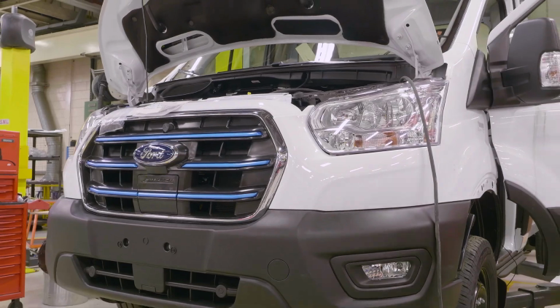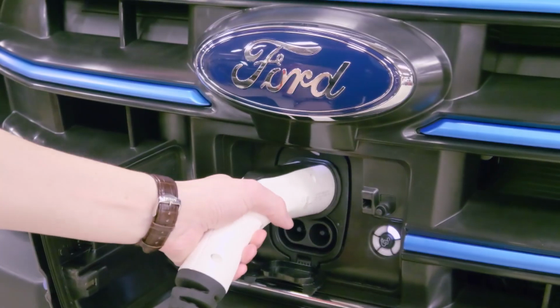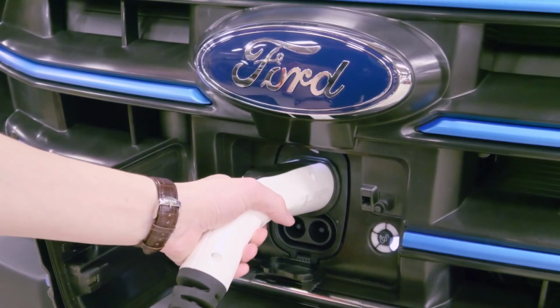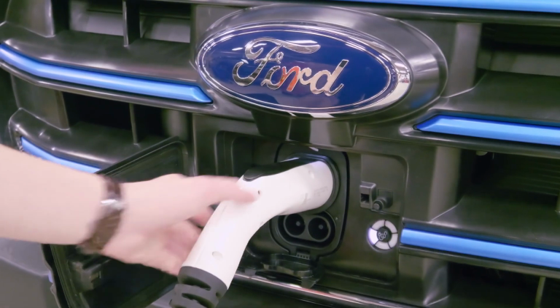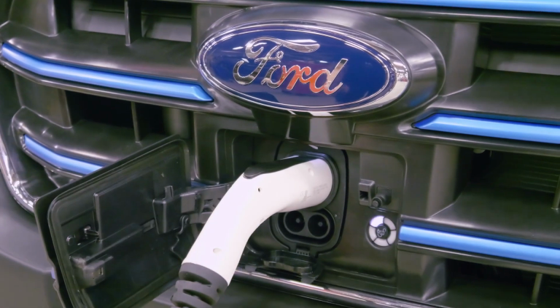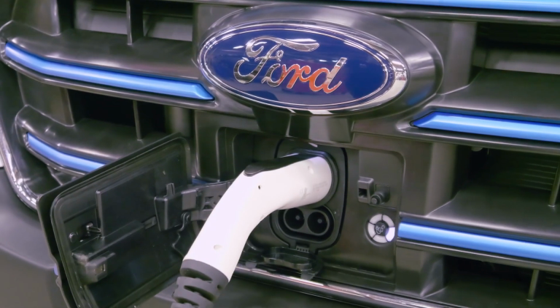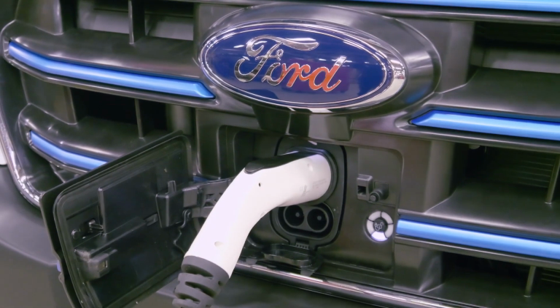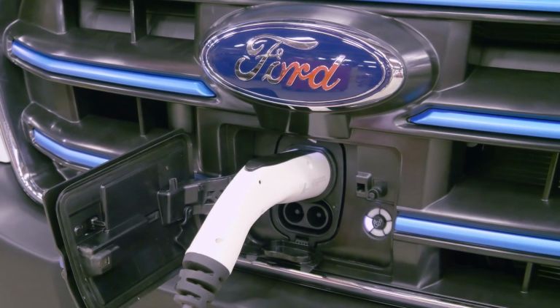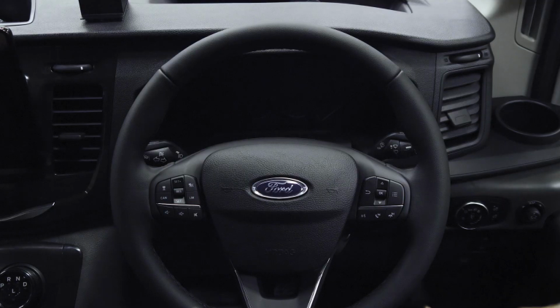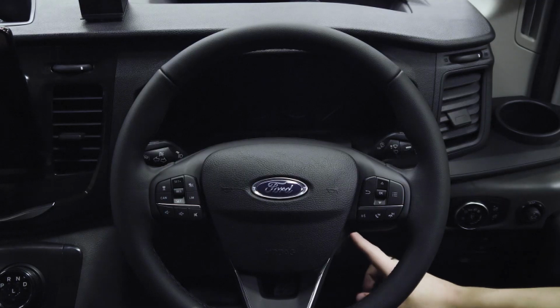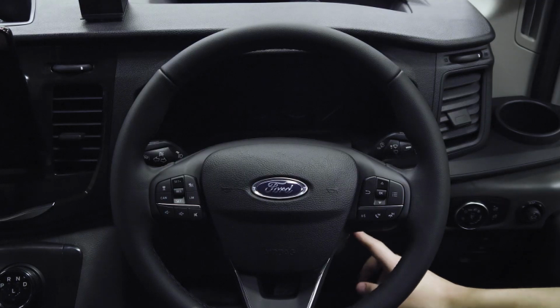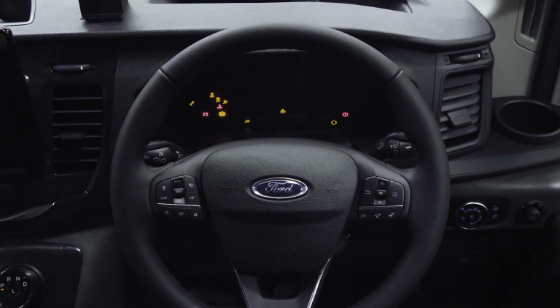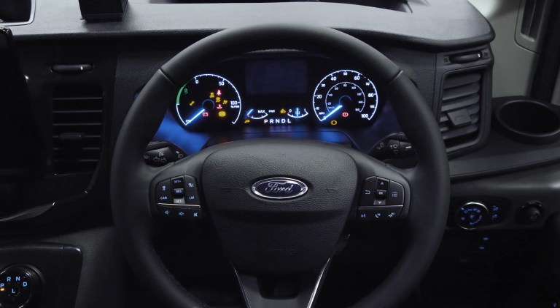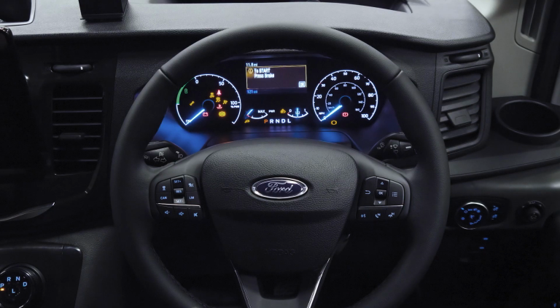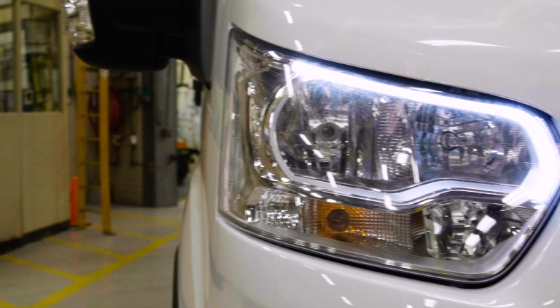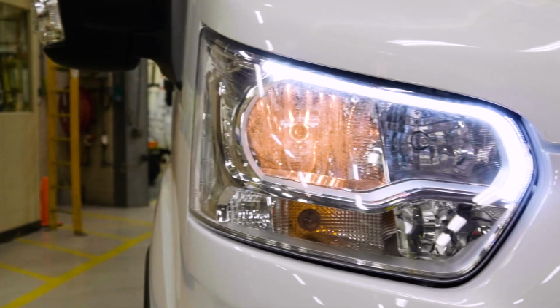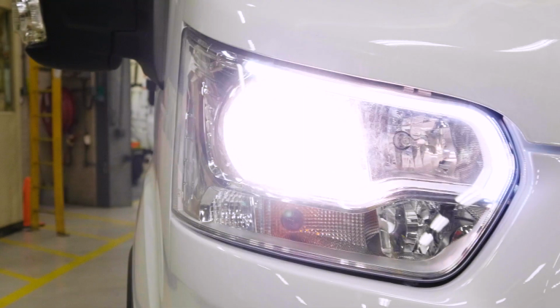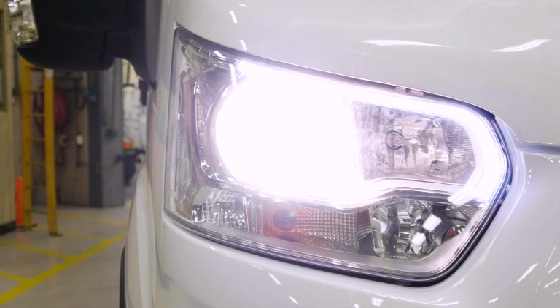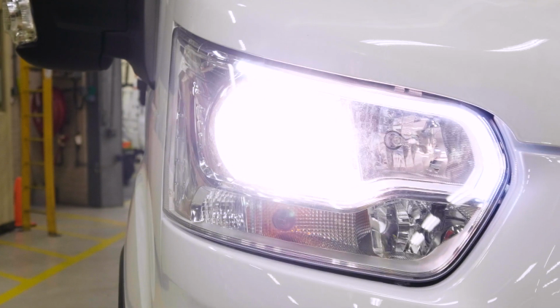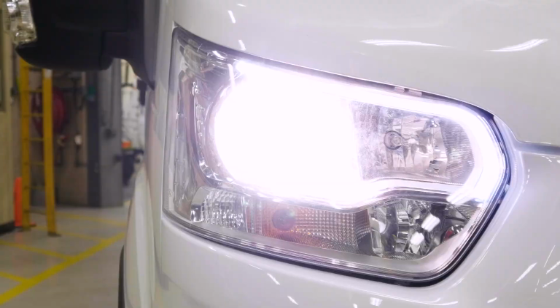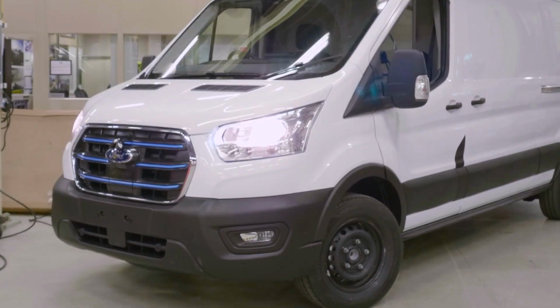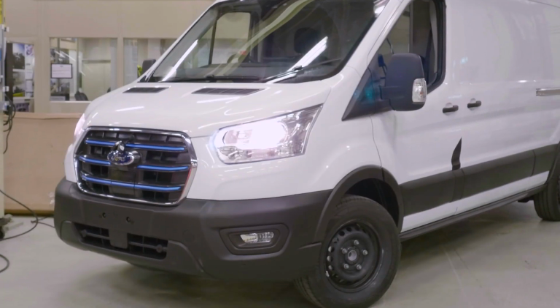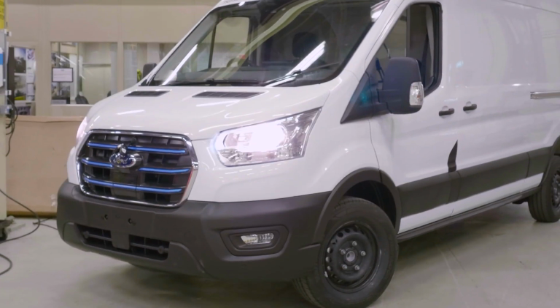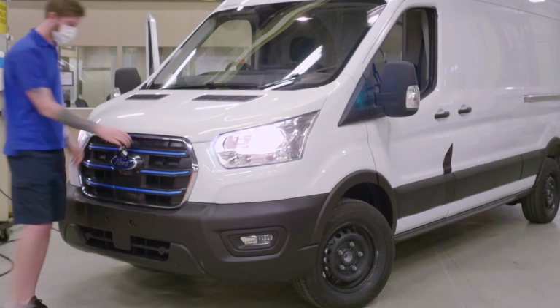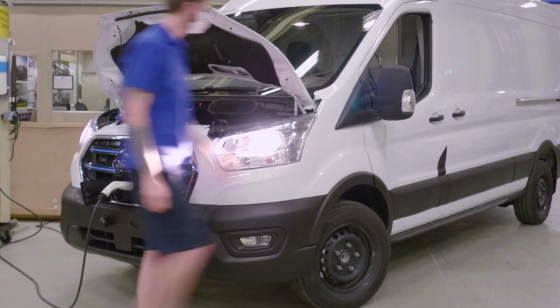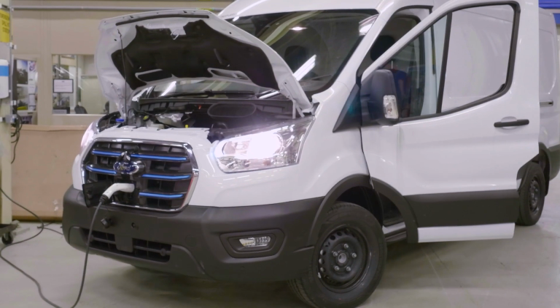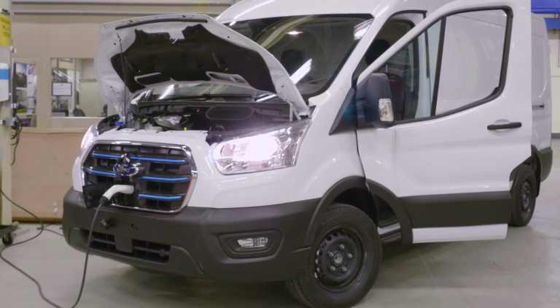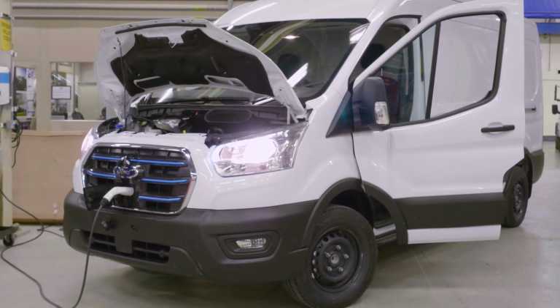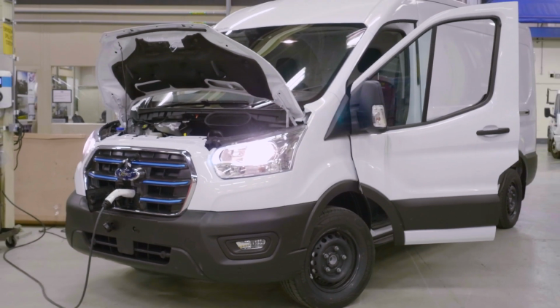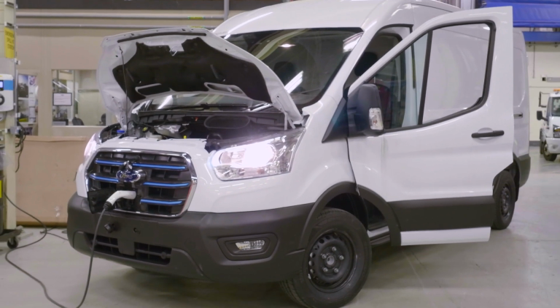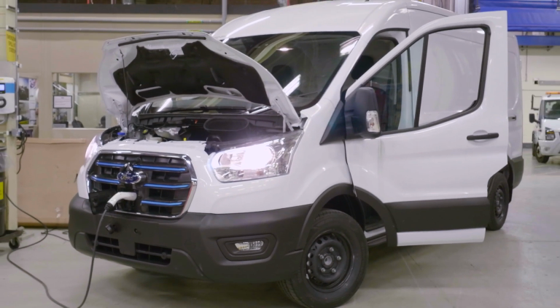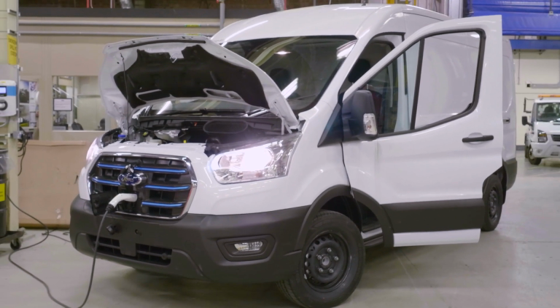The lessons Ford learns from these vehicles will help ensure e-transit is ready for work when it goes on sale next year.